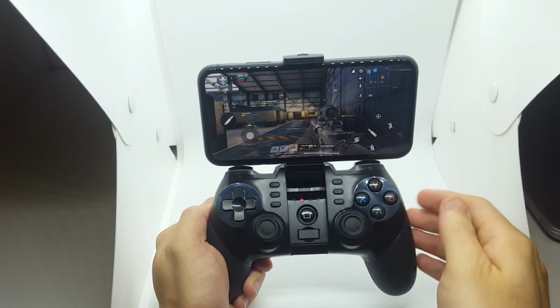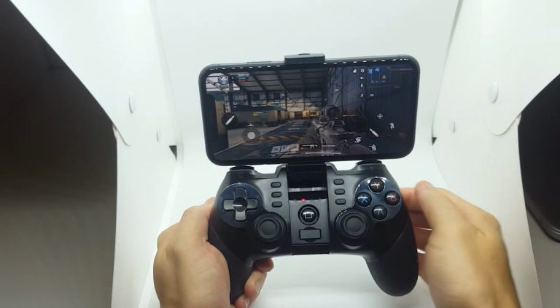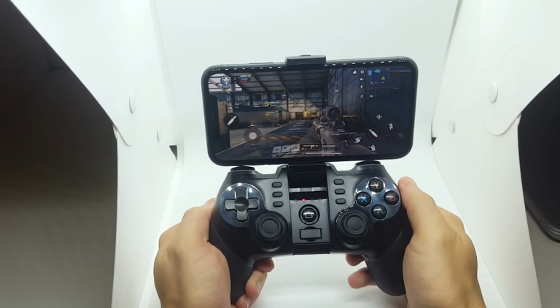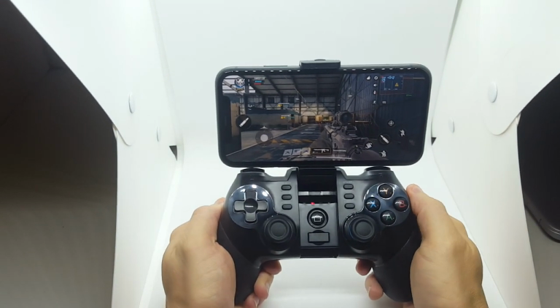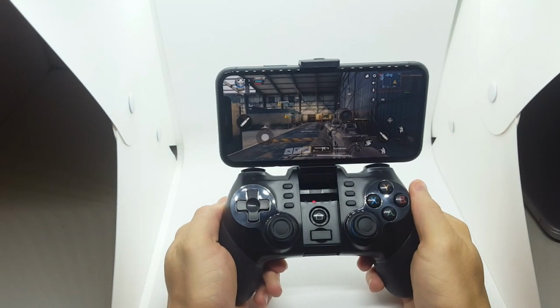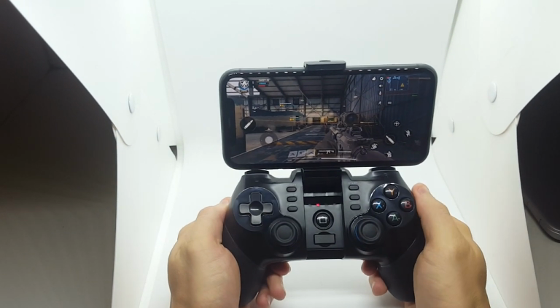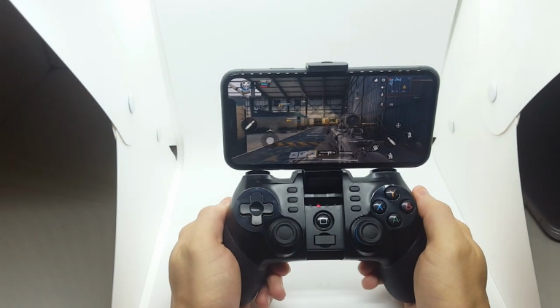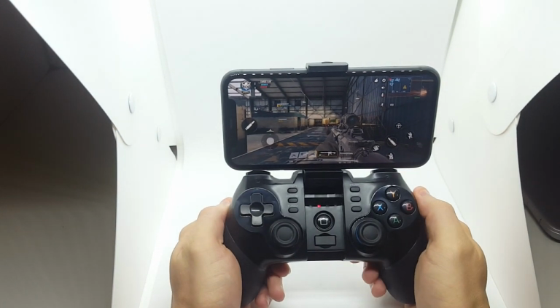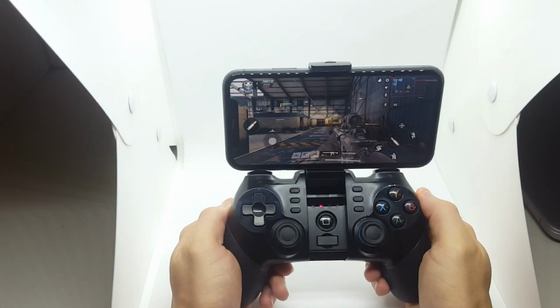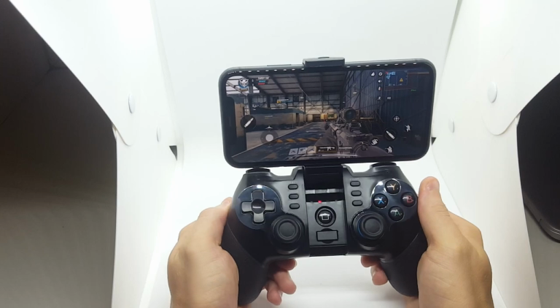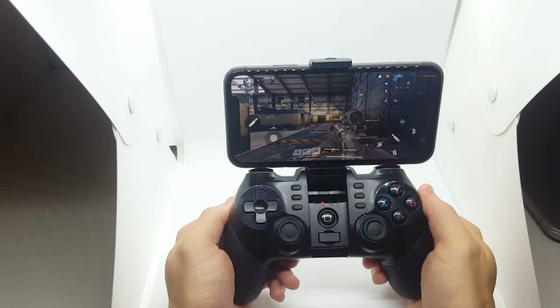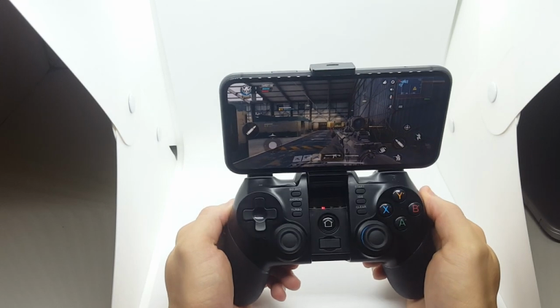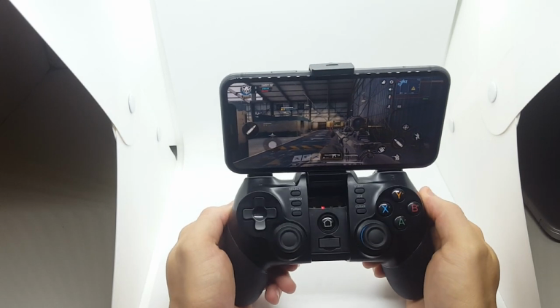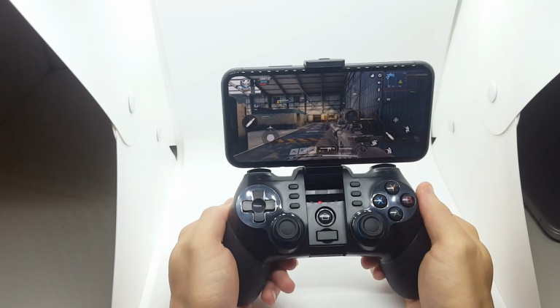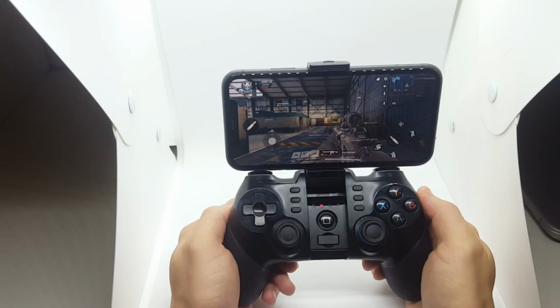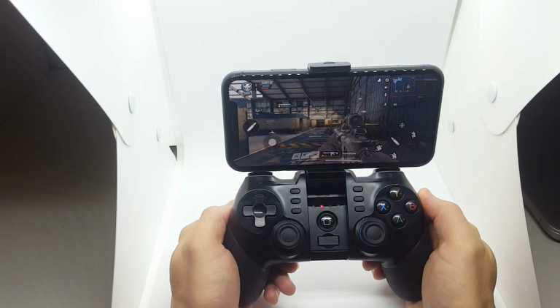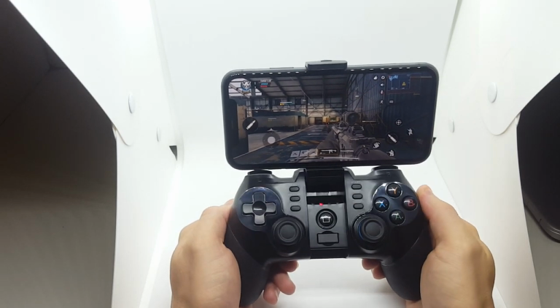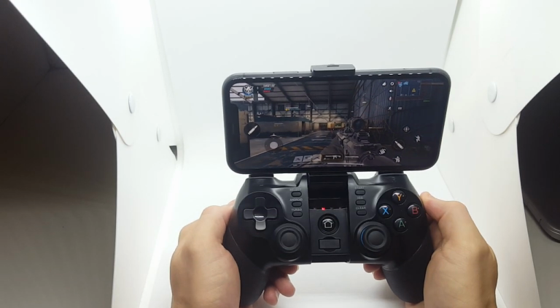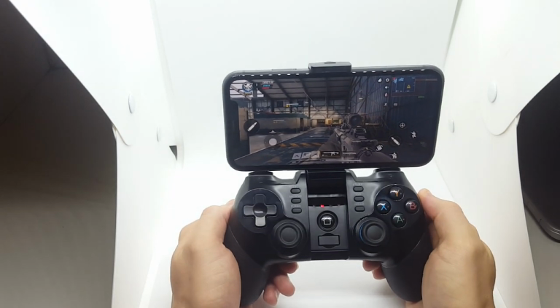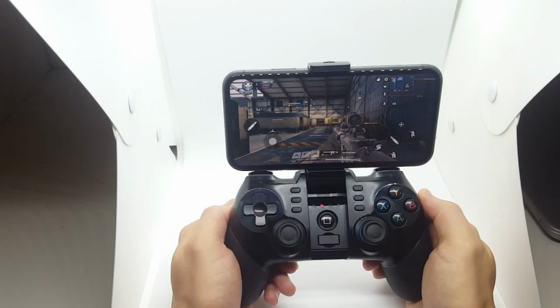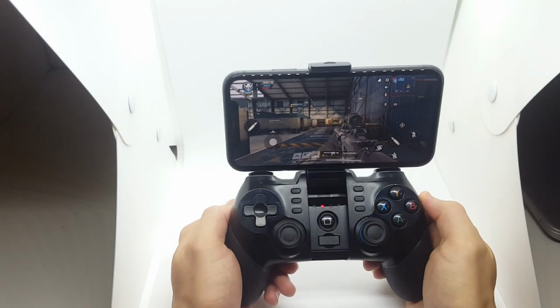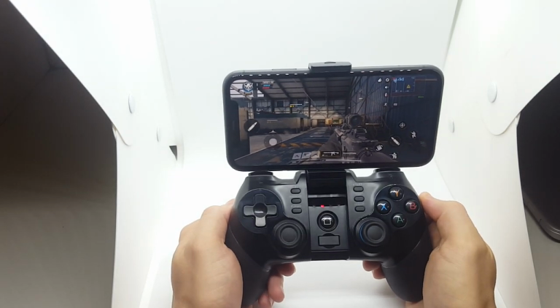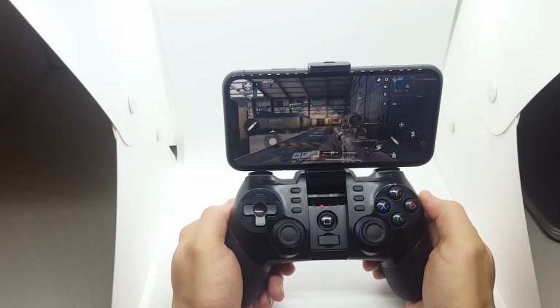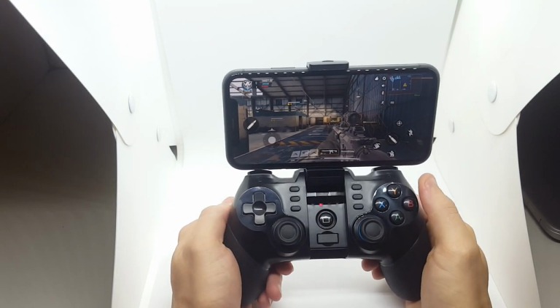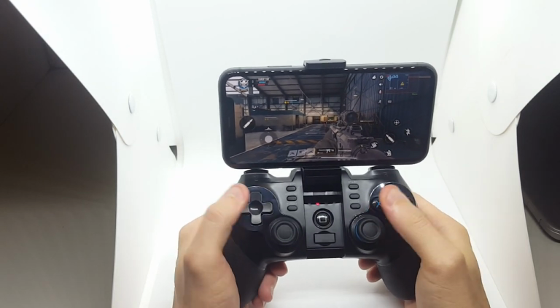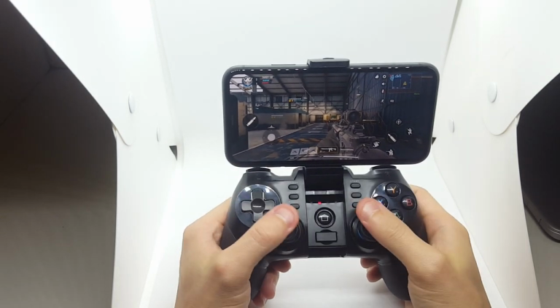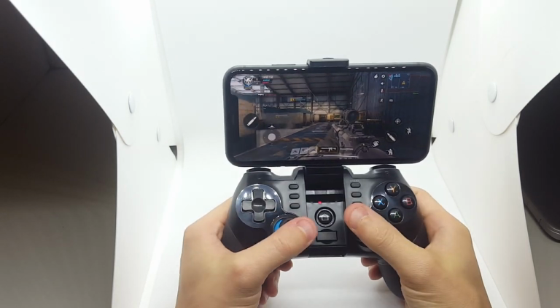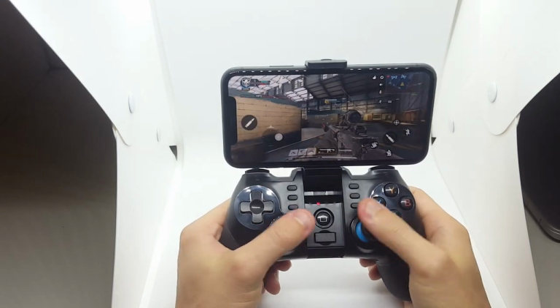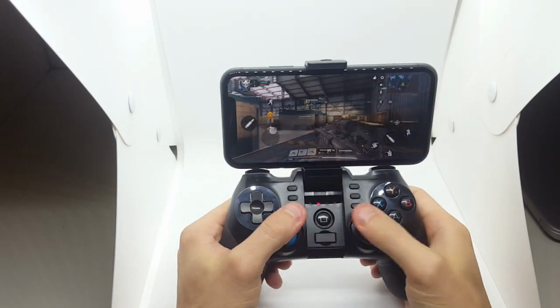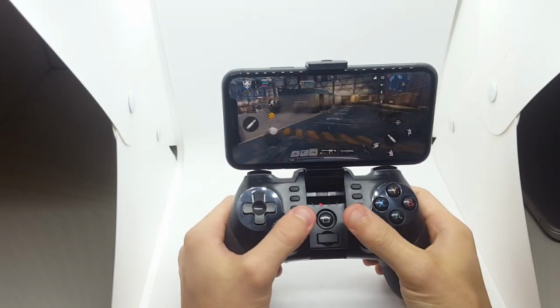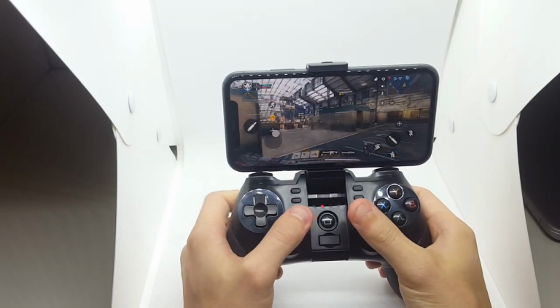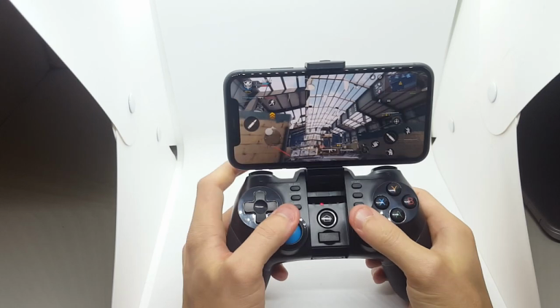Hi guys, CodeTroller team here. As you can see, we're playing with our new range controller. It works for iOS and Android. I'm going to quickly show you how it works.